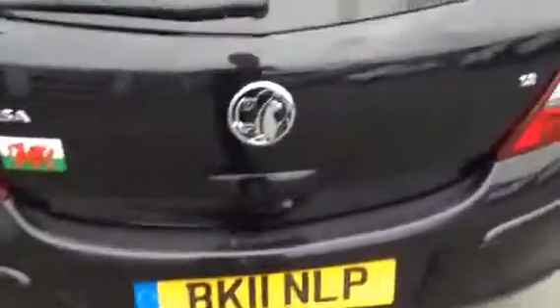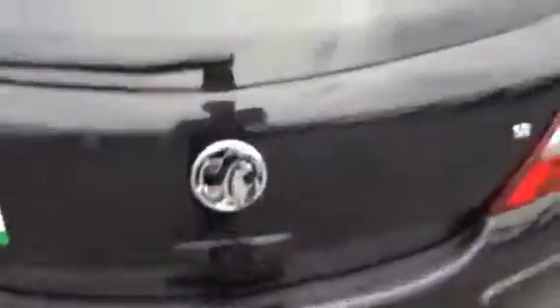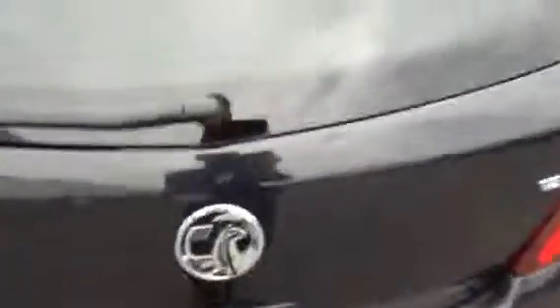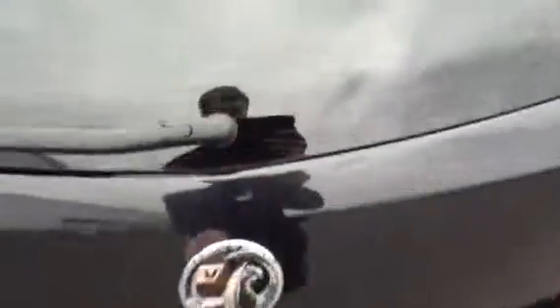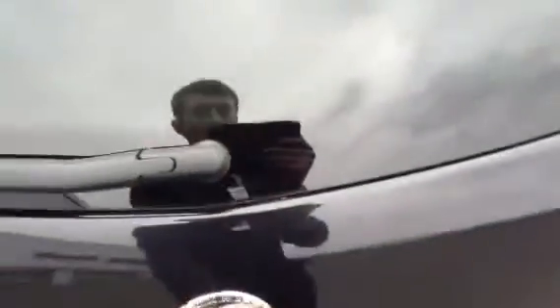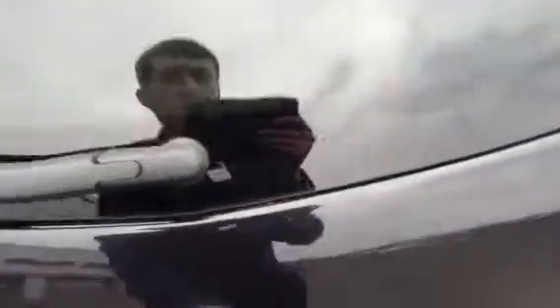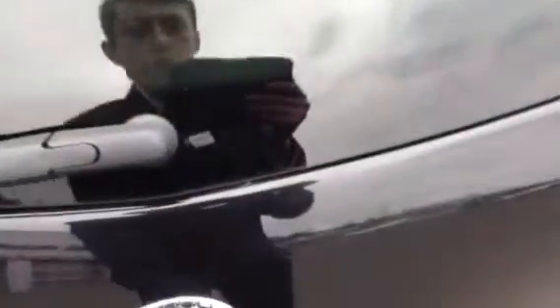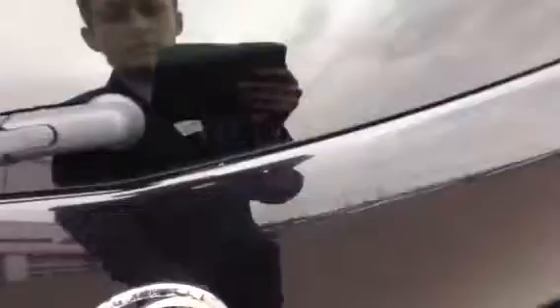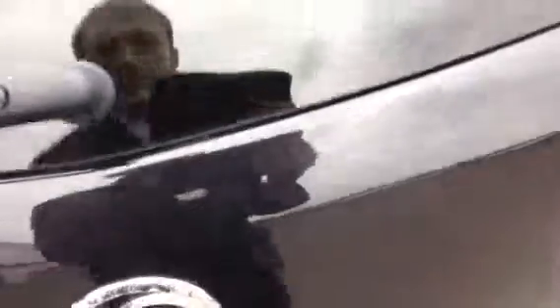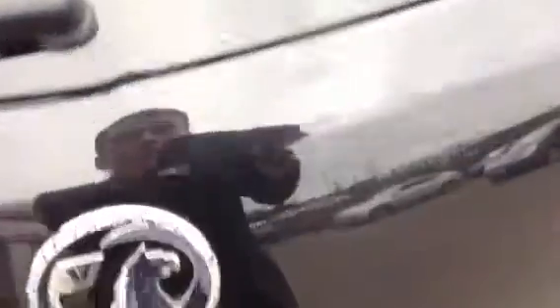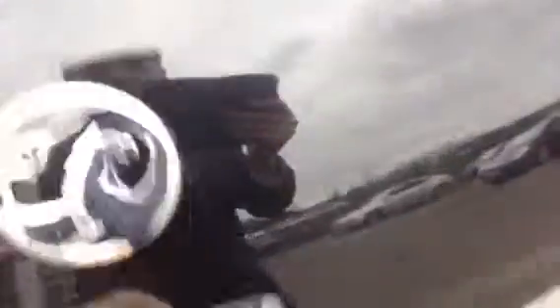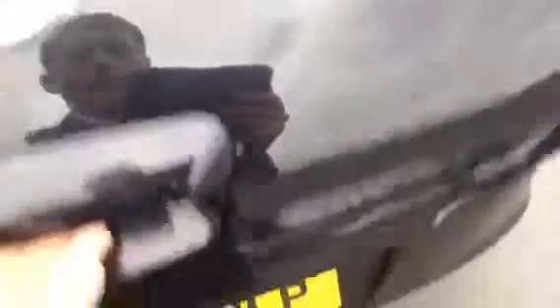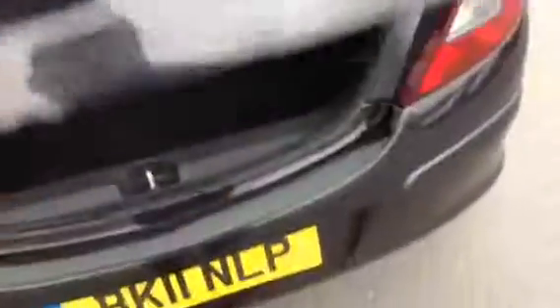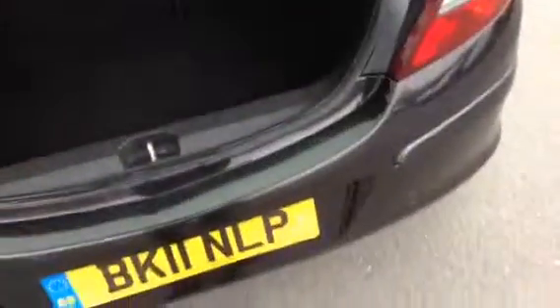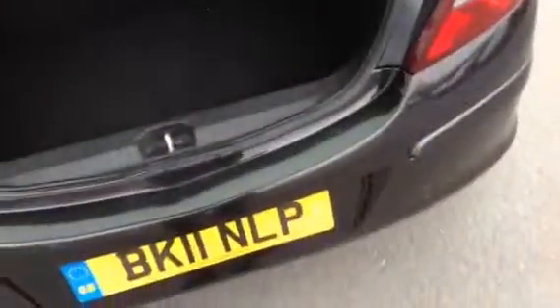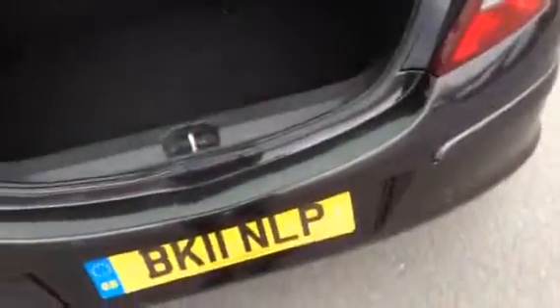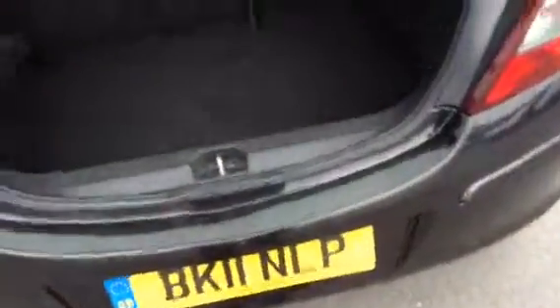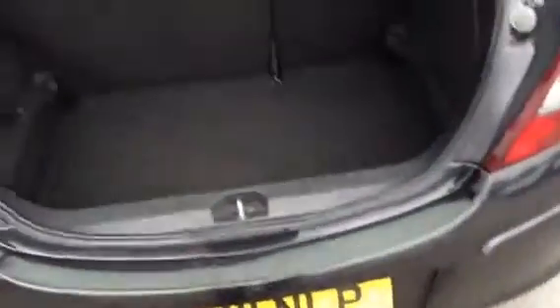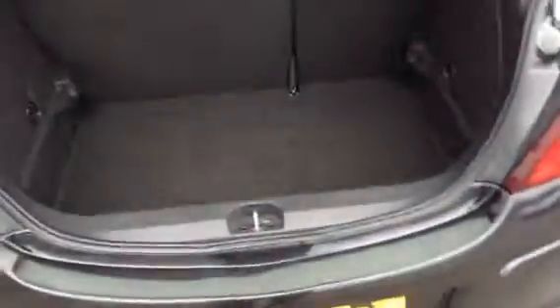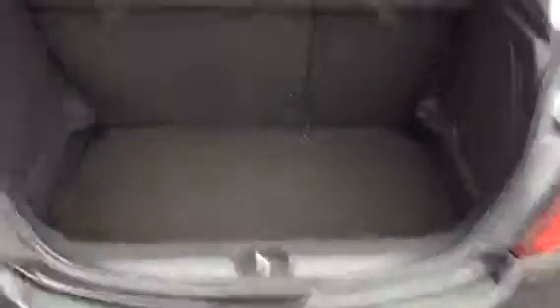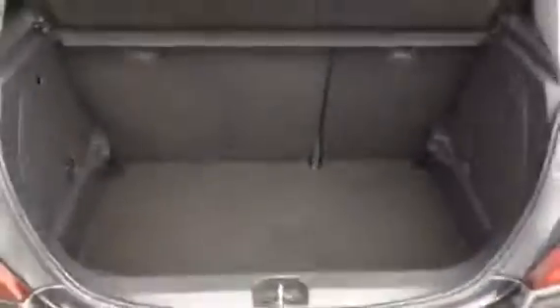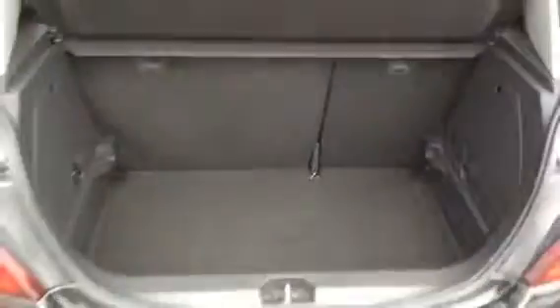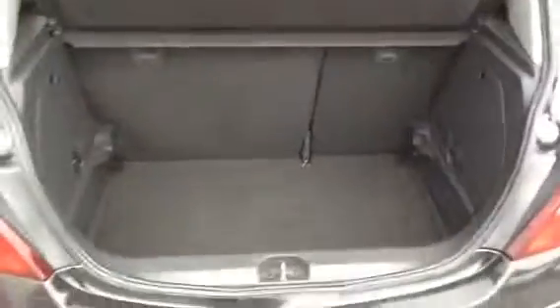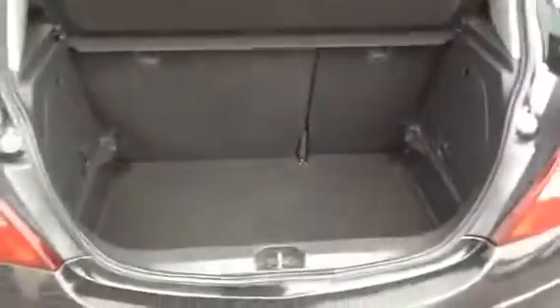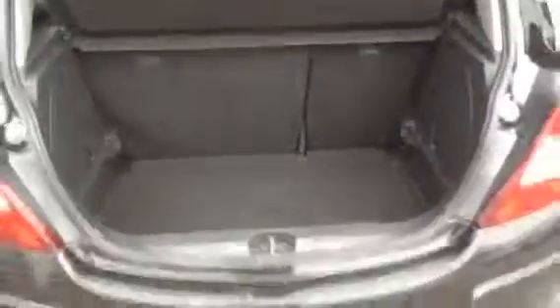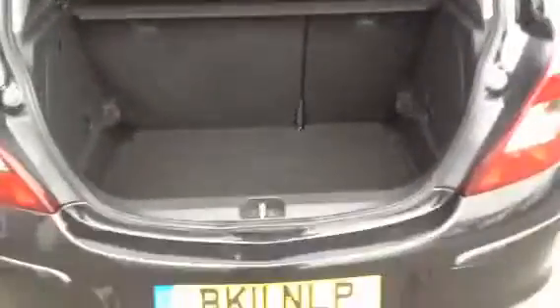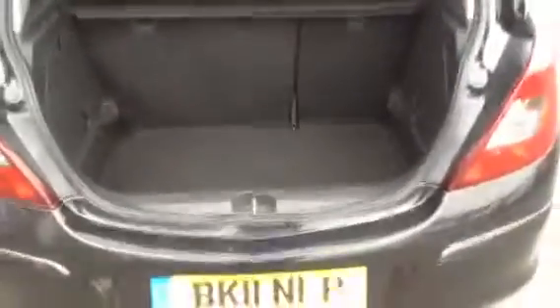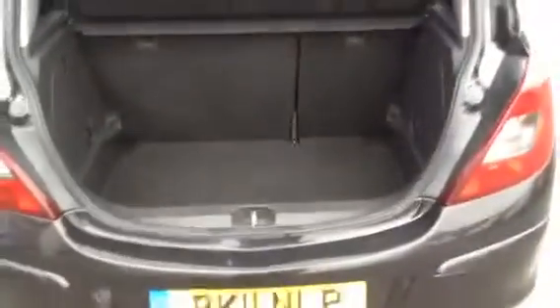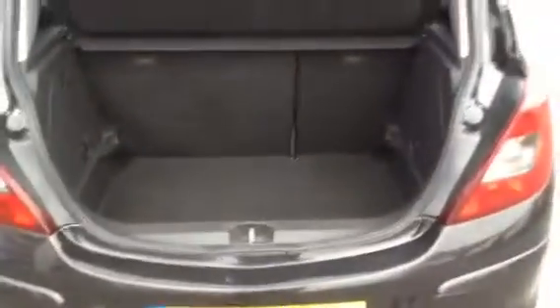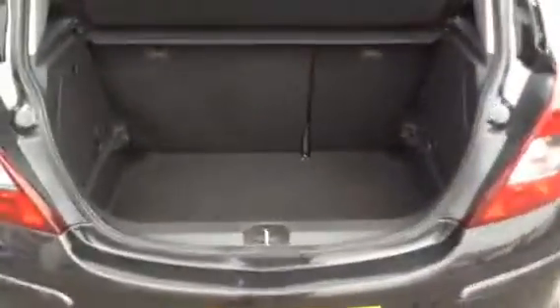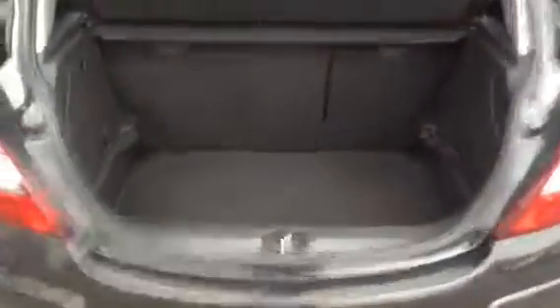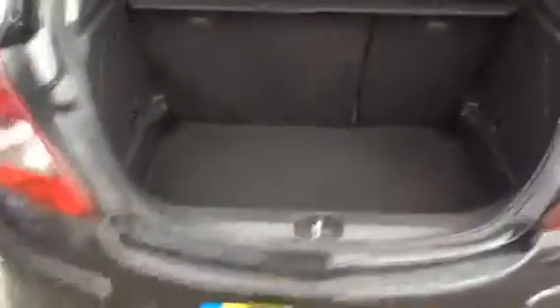Let's go inside the boot. Nice spacious boot, 60-40 split rear seats.